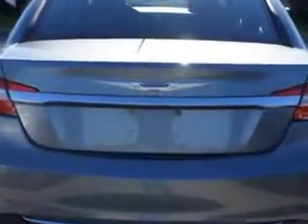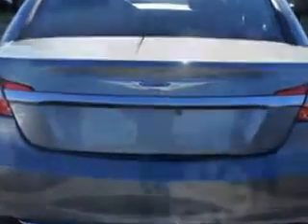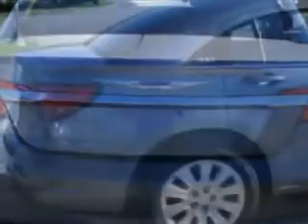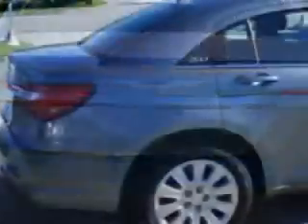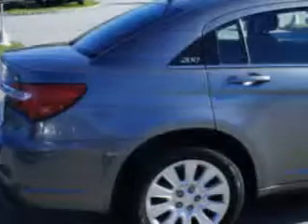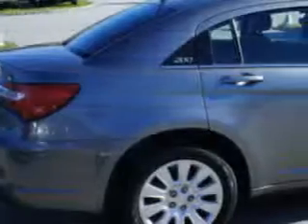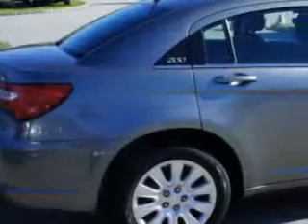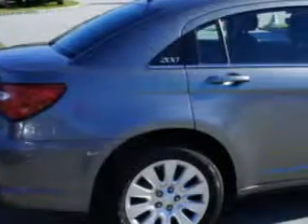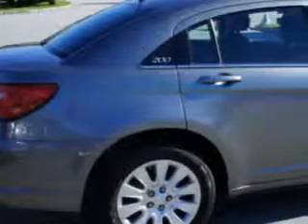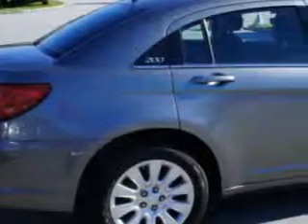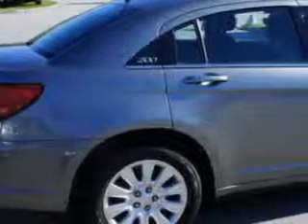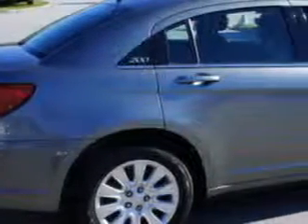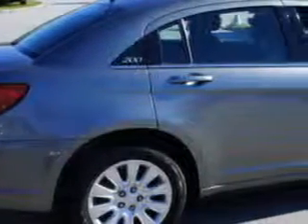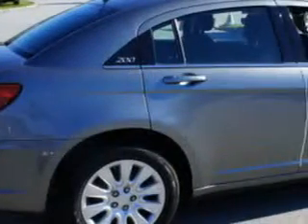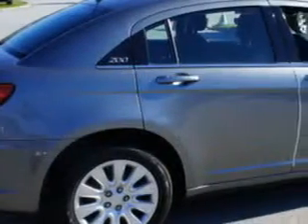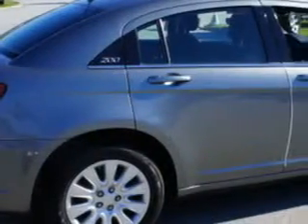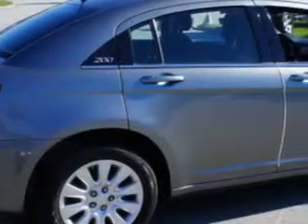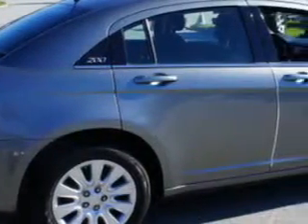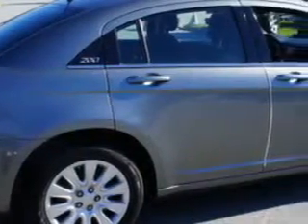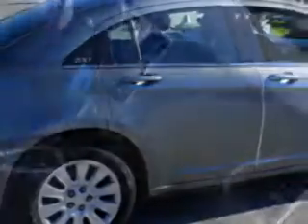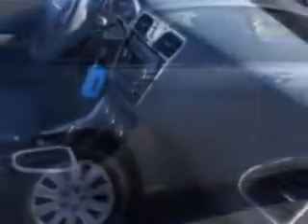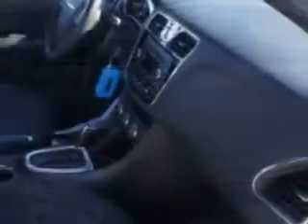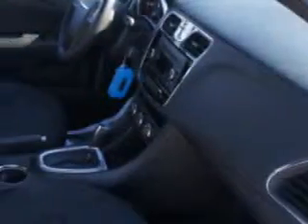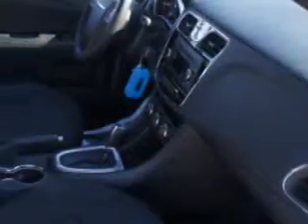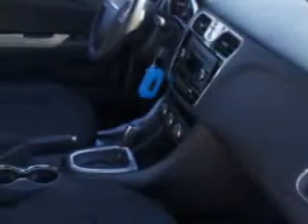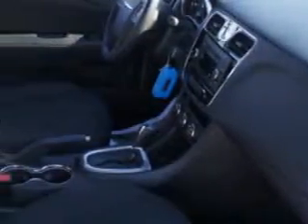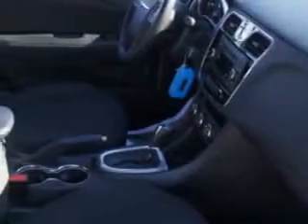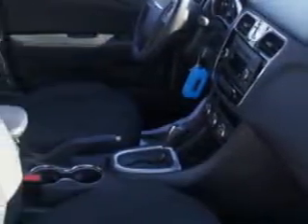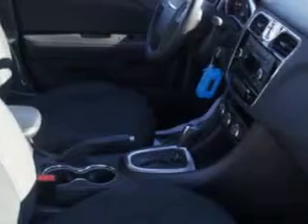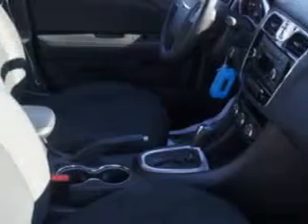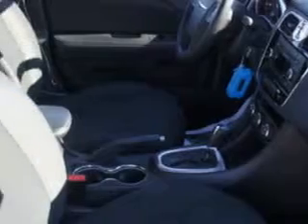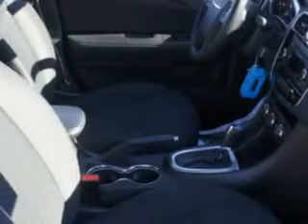Enjoy the drive and have peace of mind in this 2012 Chrysler 200. See us at Chrysler Jeep Dodge of Warwick today.